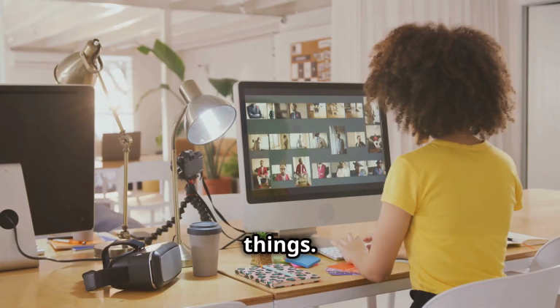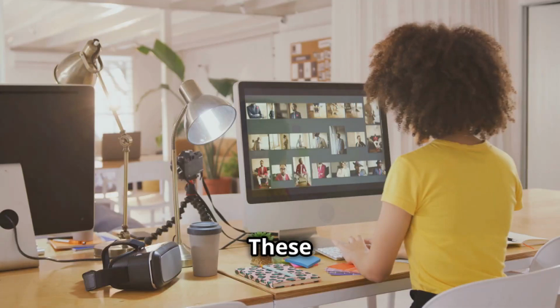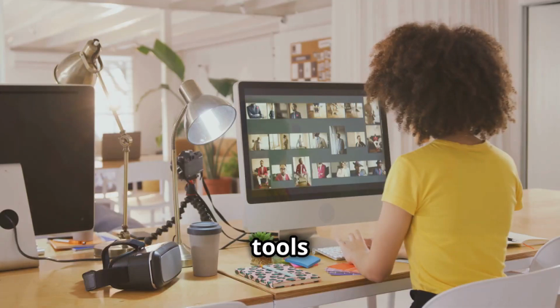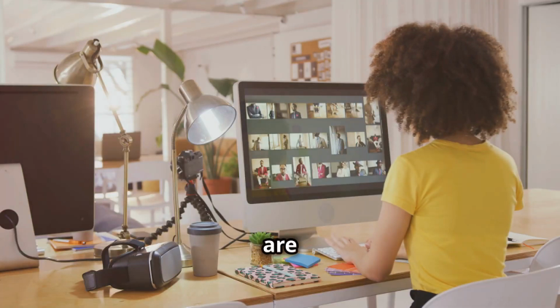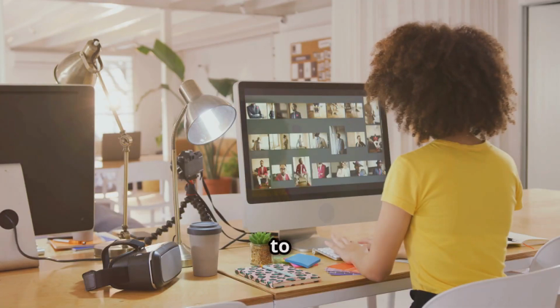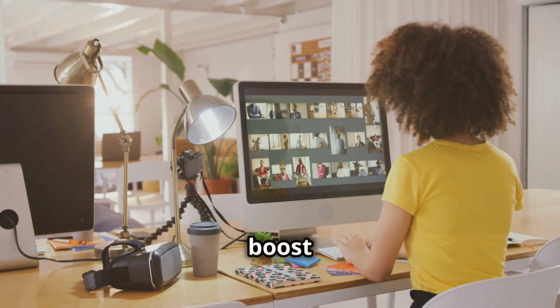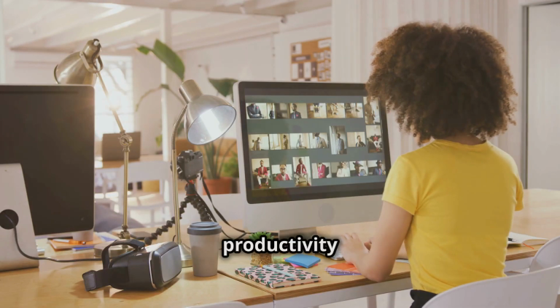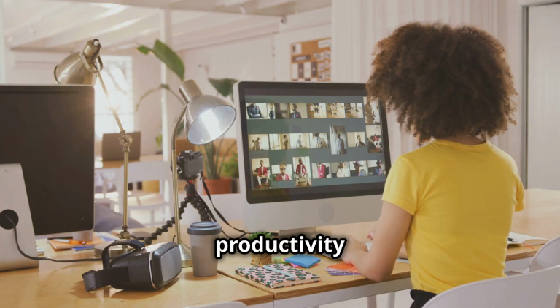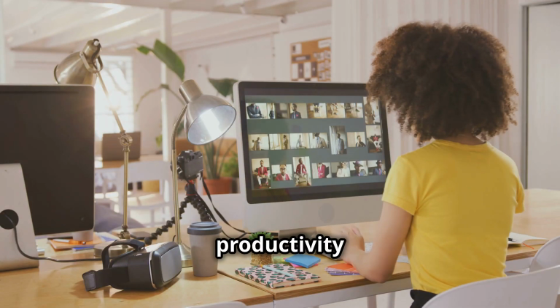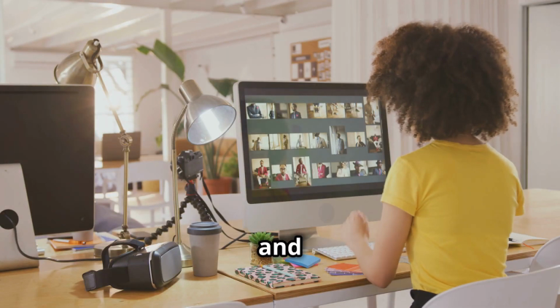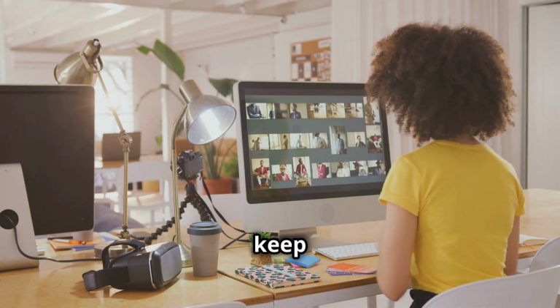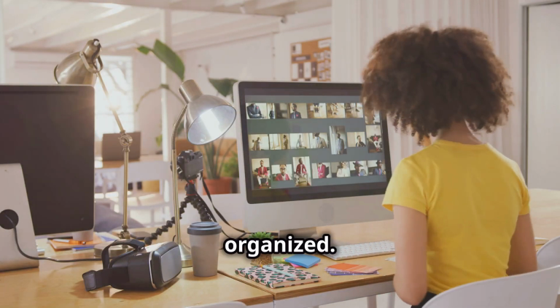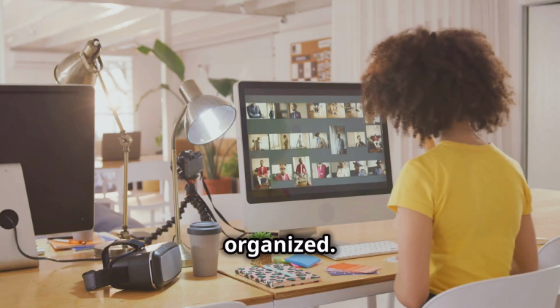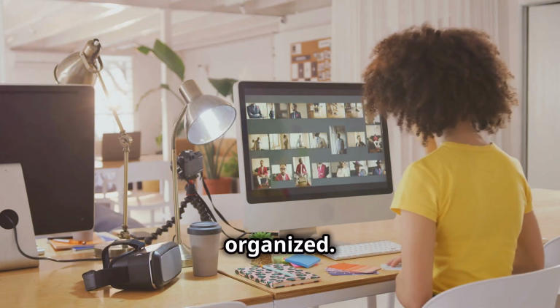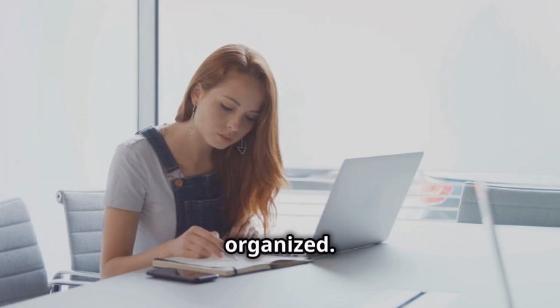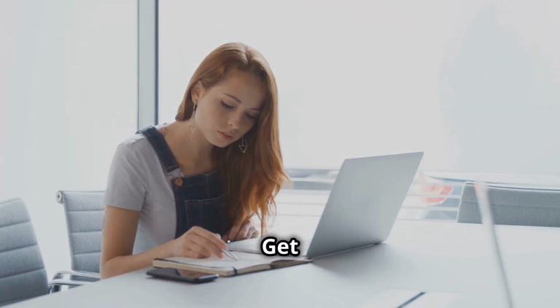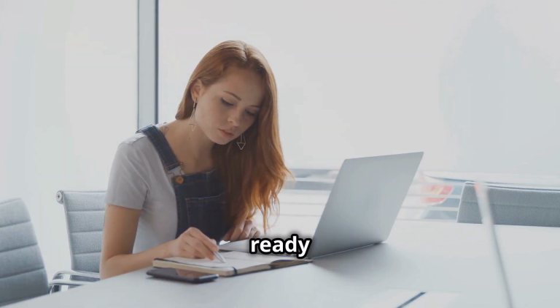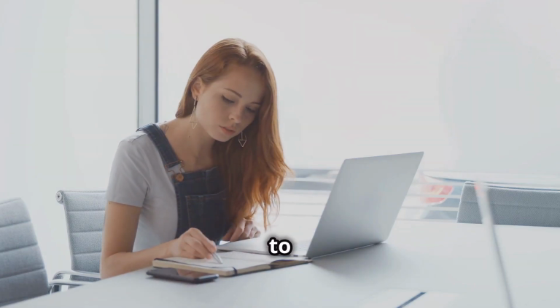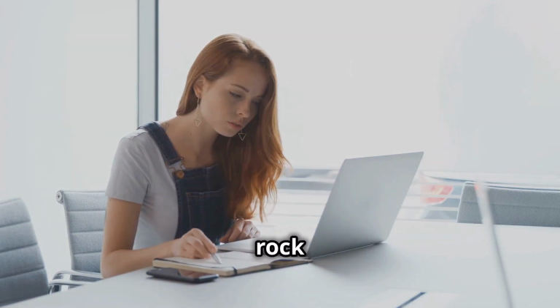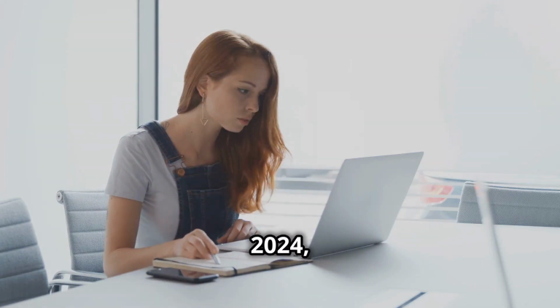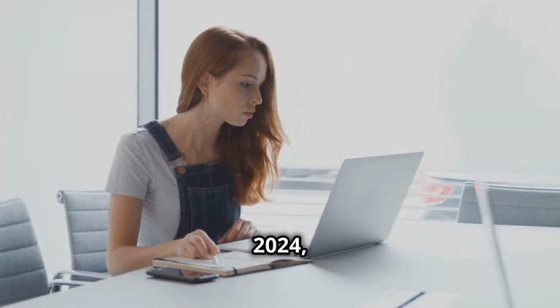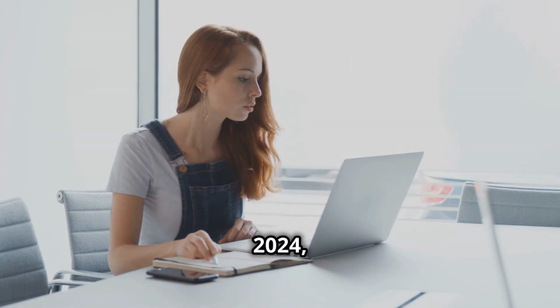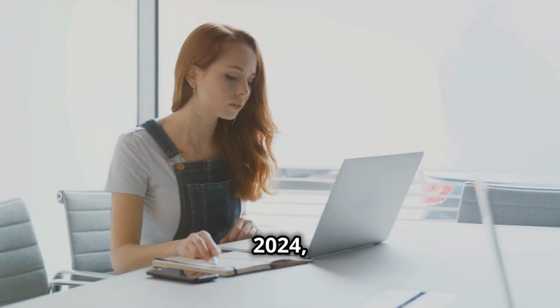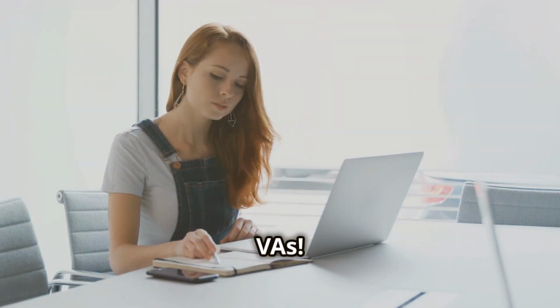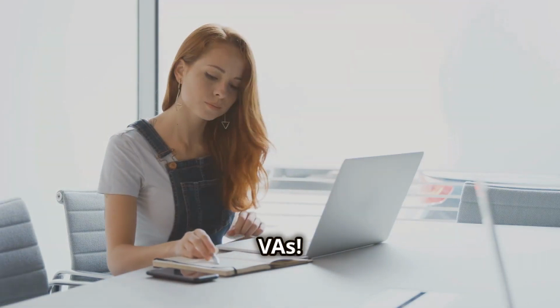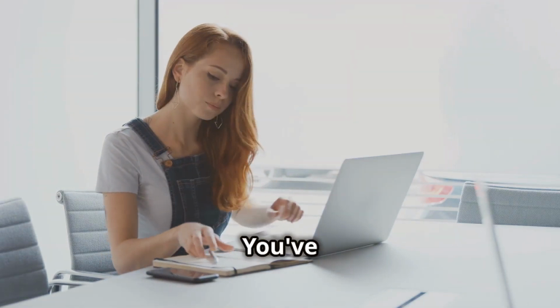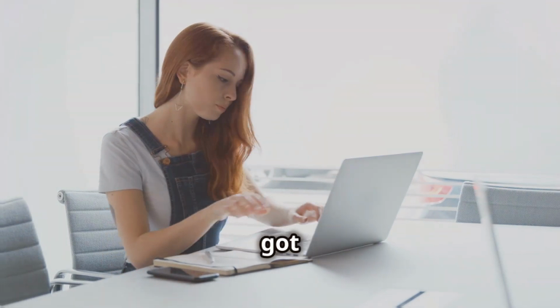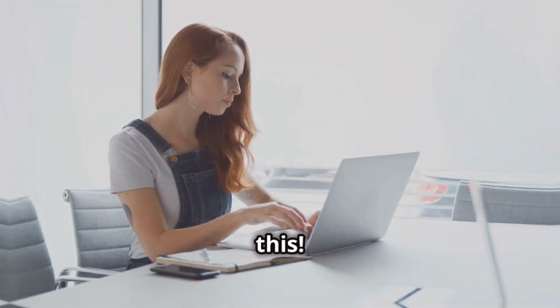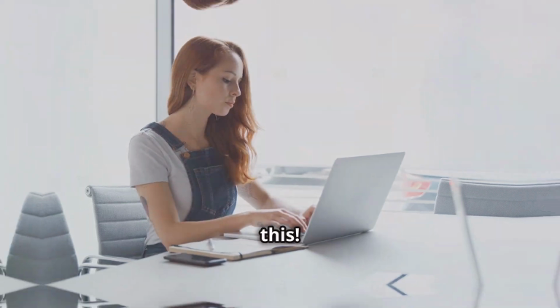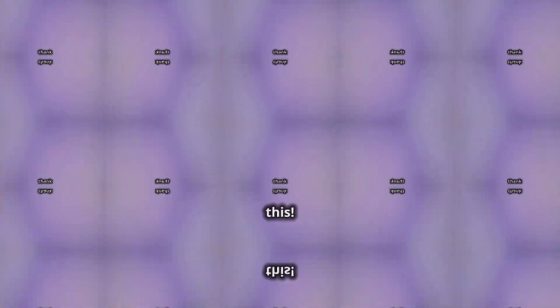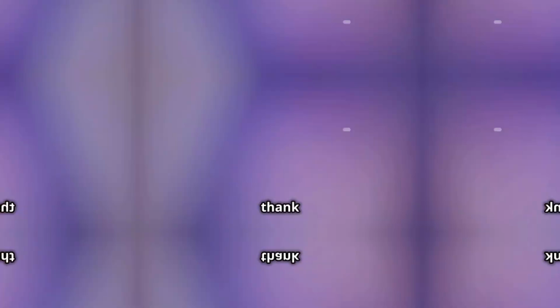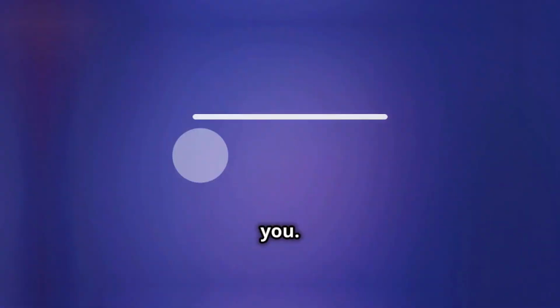These tools are here to boost your productivity and keep you organized. Get ready to rock 2024, VAs — you've got this. Thank you.